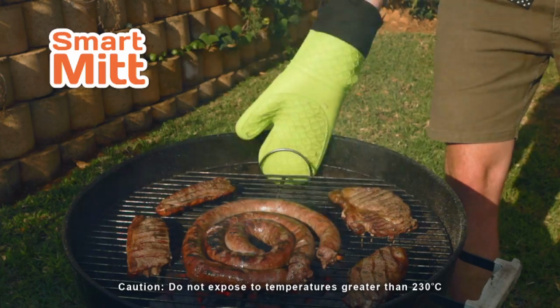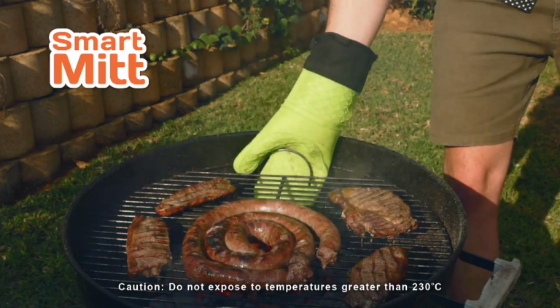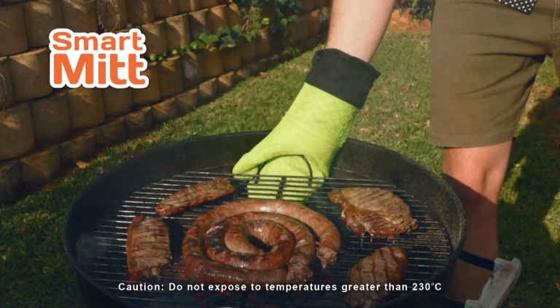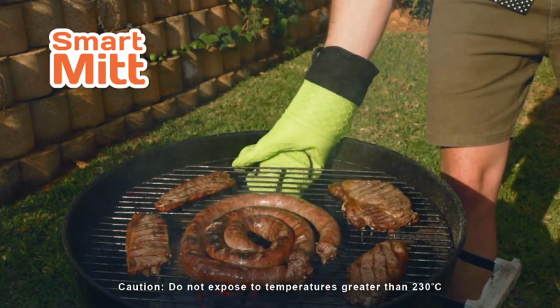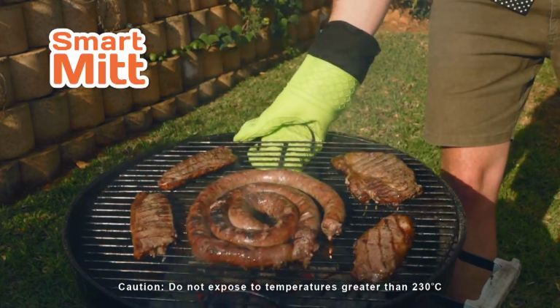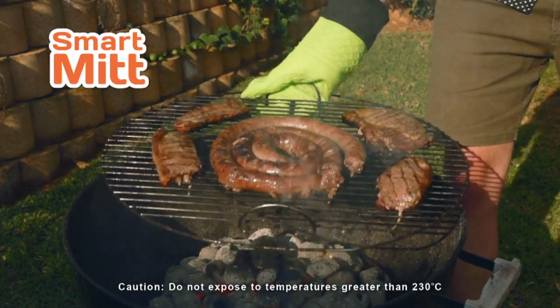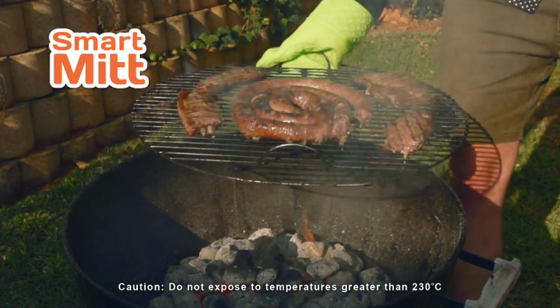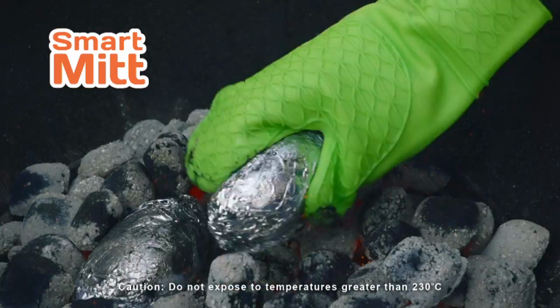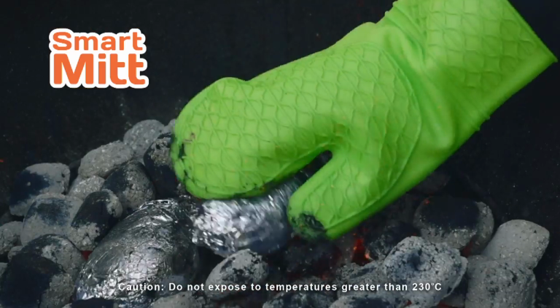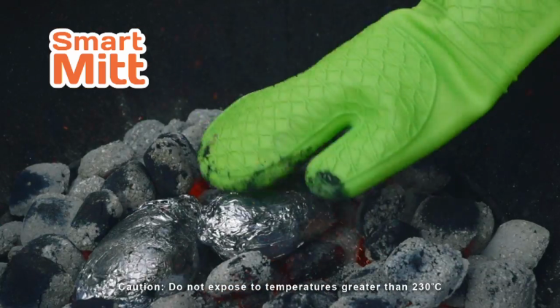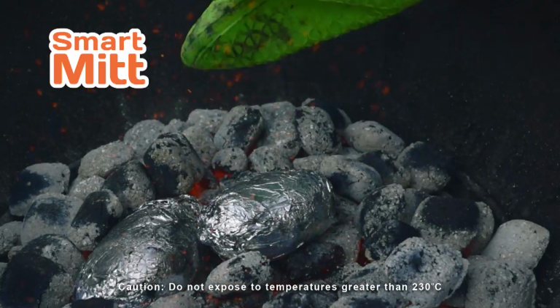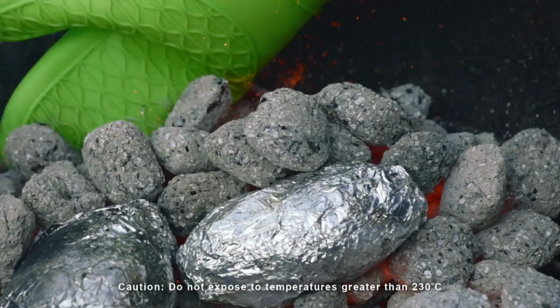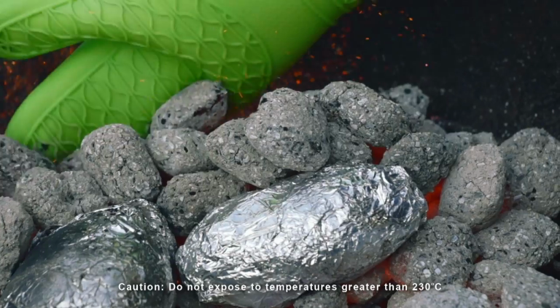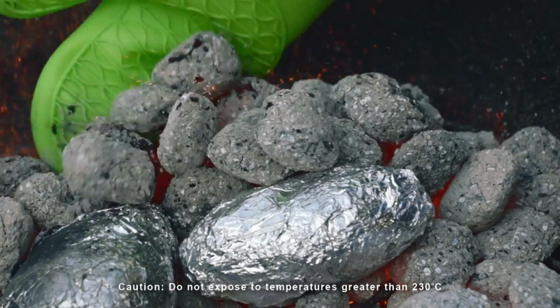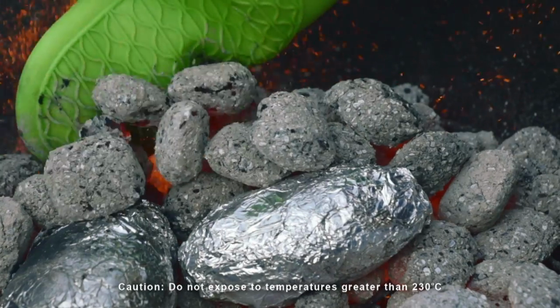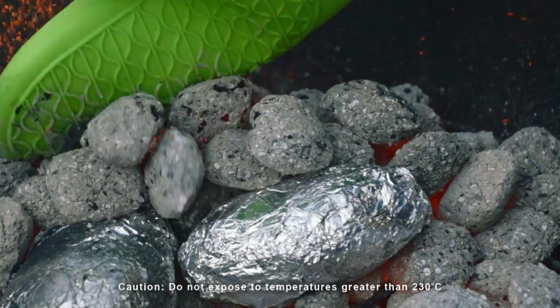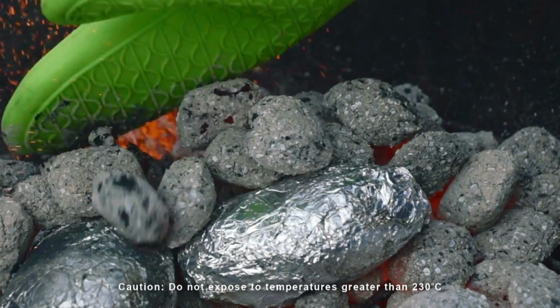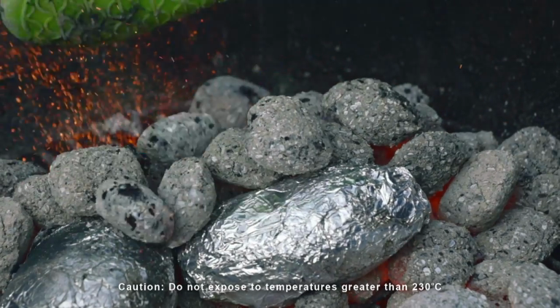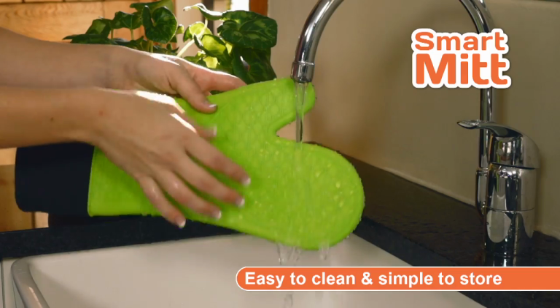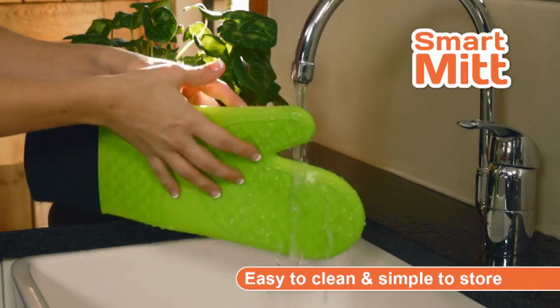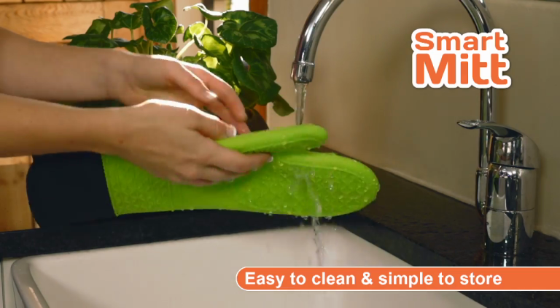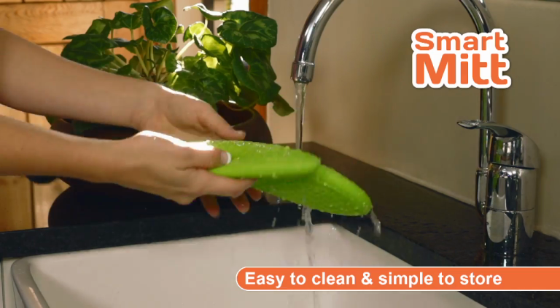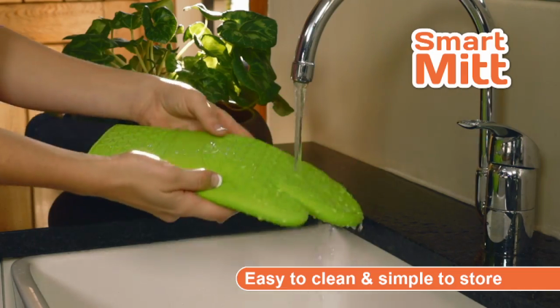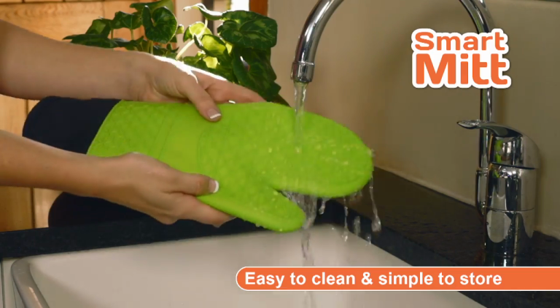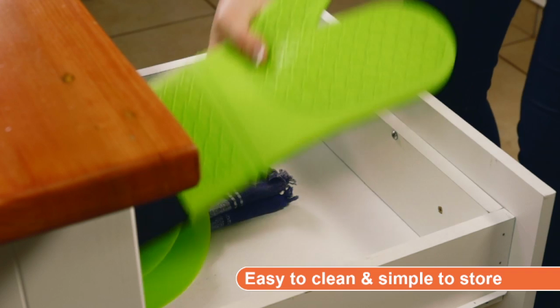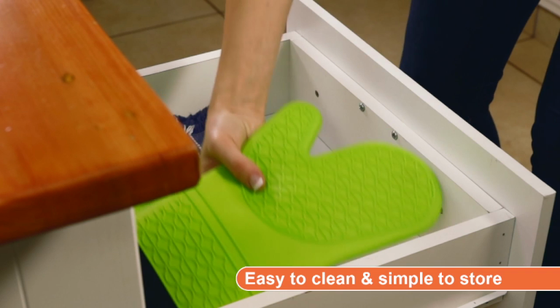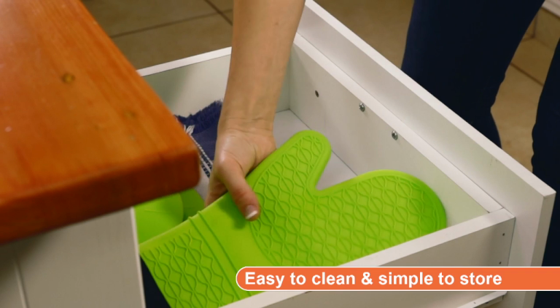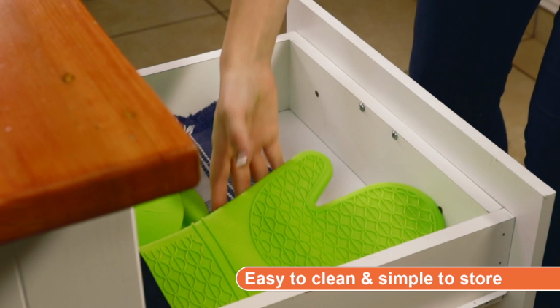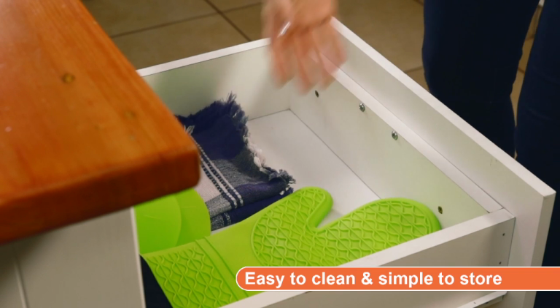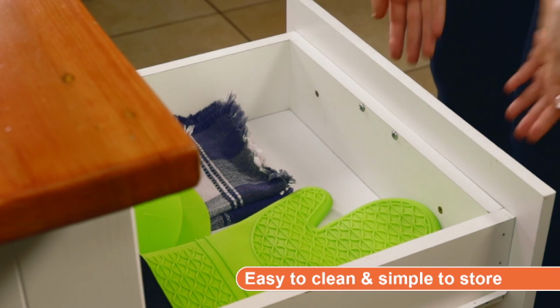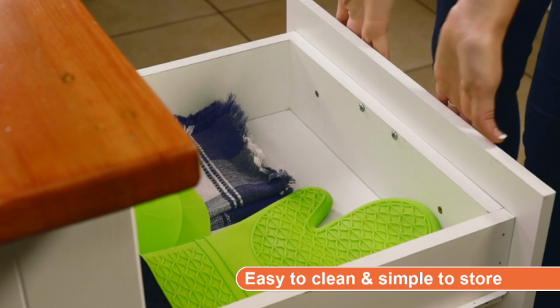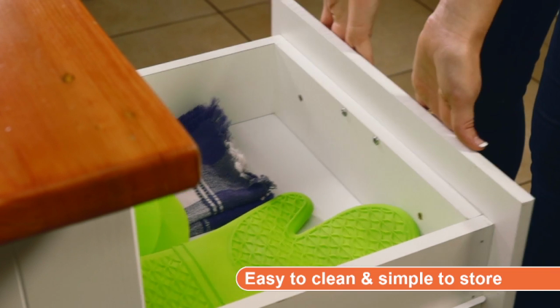Now adjust the barbecue grill on the go, turn hot potatoes, even arrange red hot coals. It's the ultimate indoor-outdoor, wet and dry heat protector.